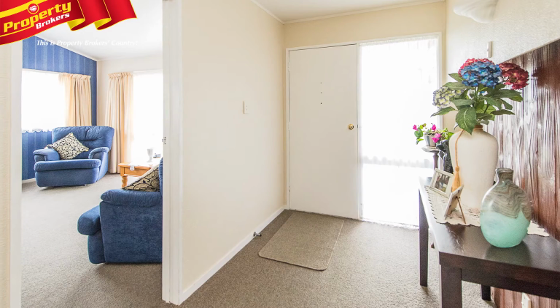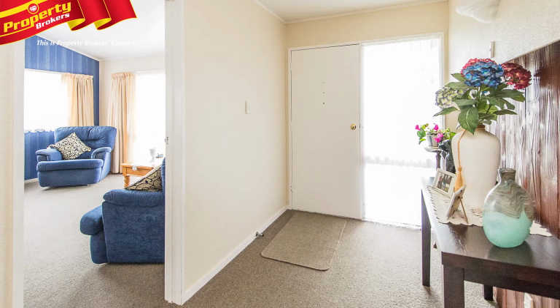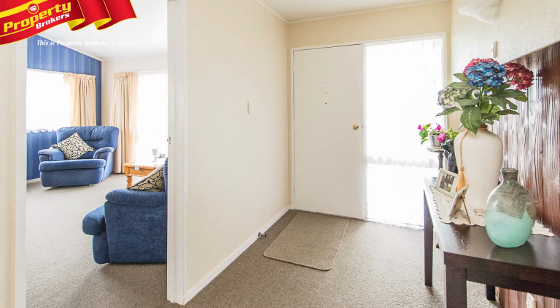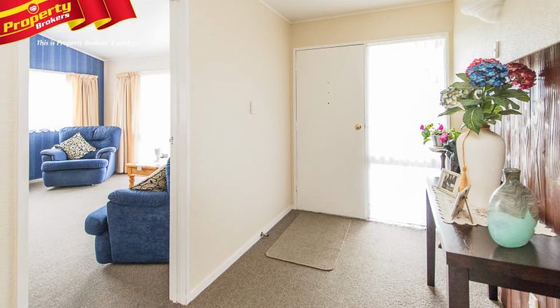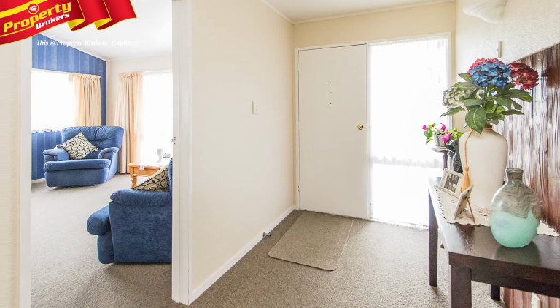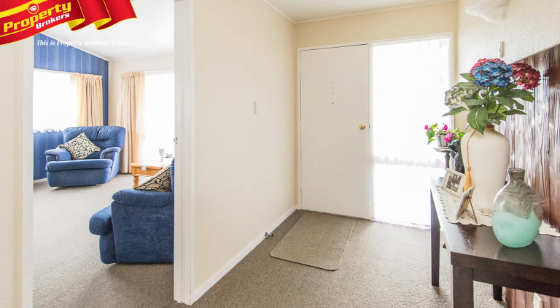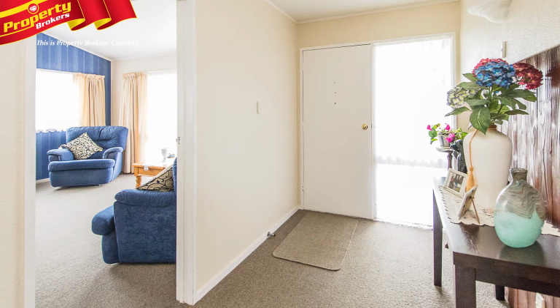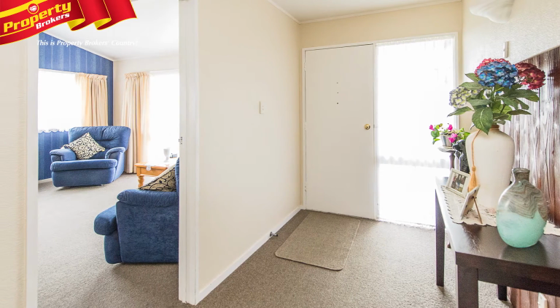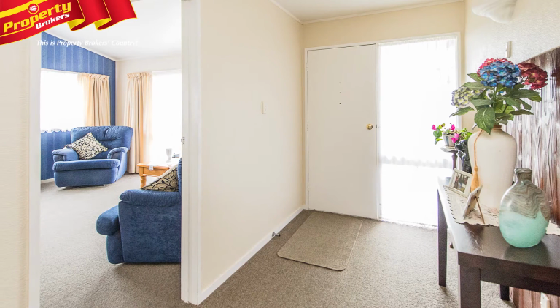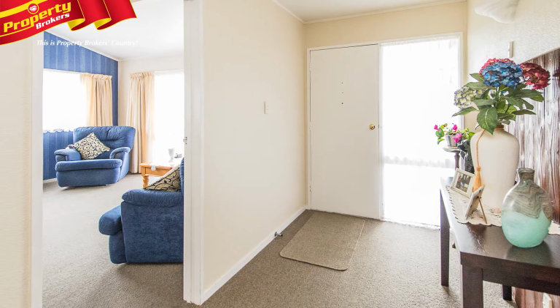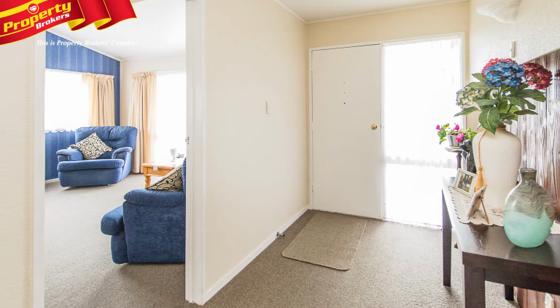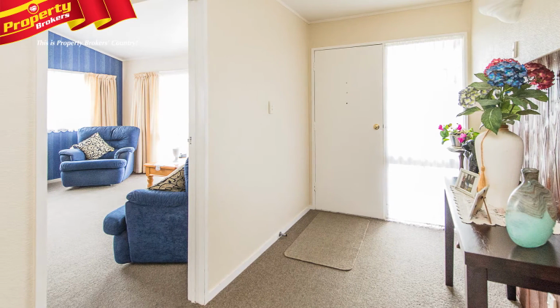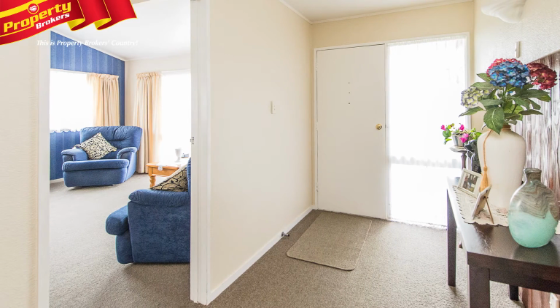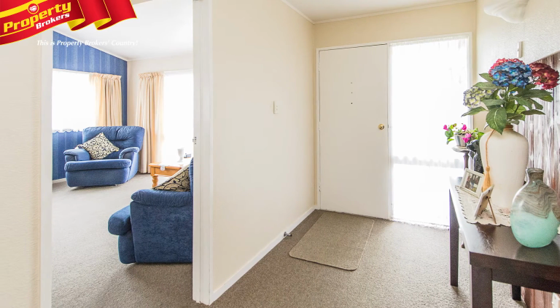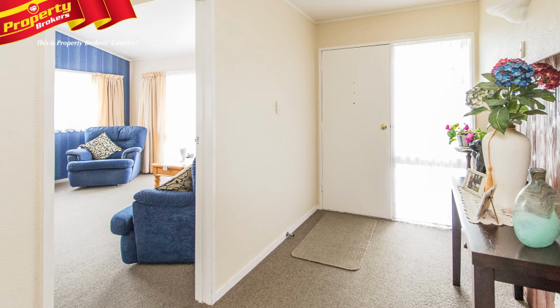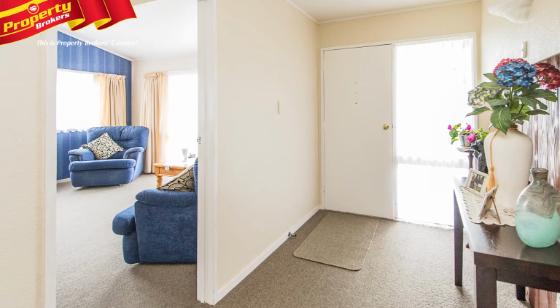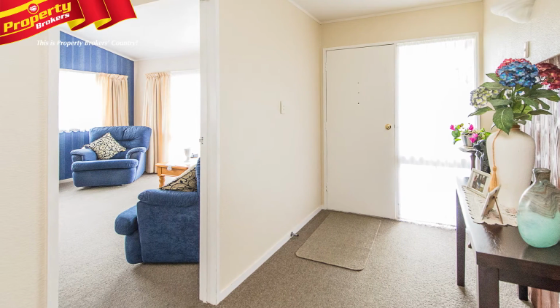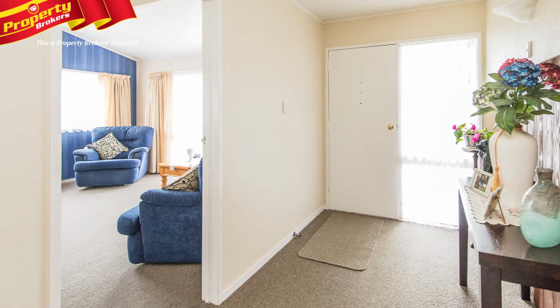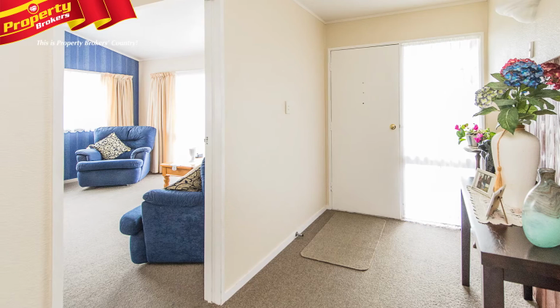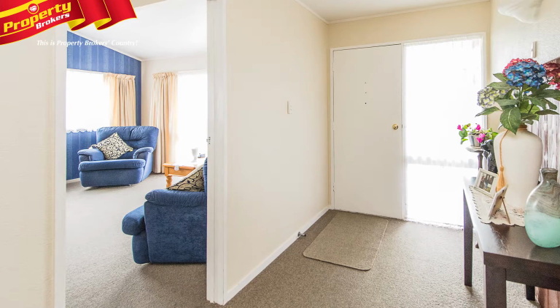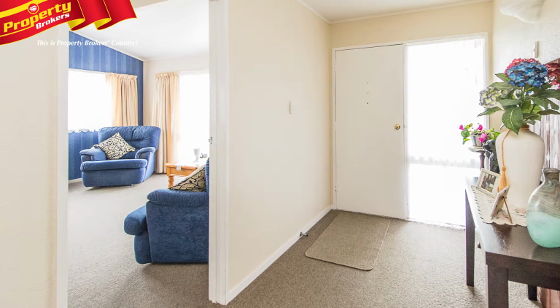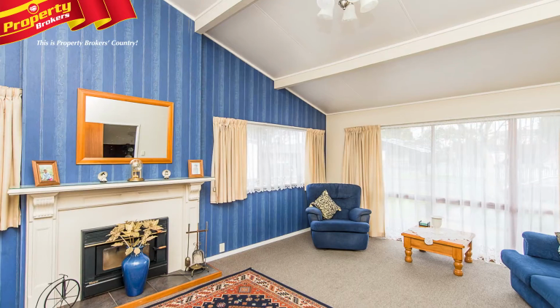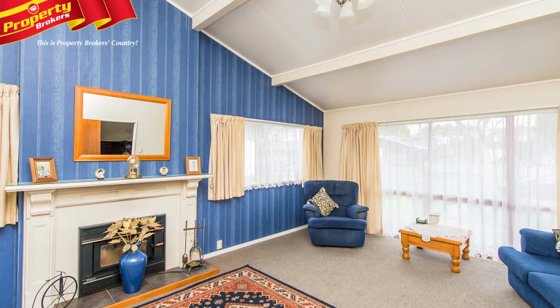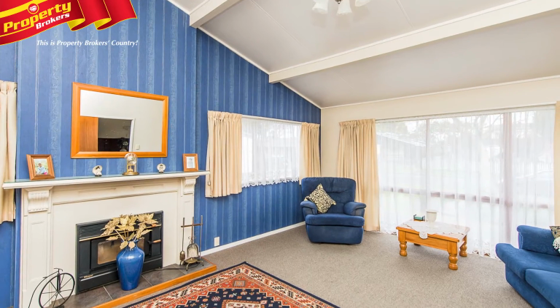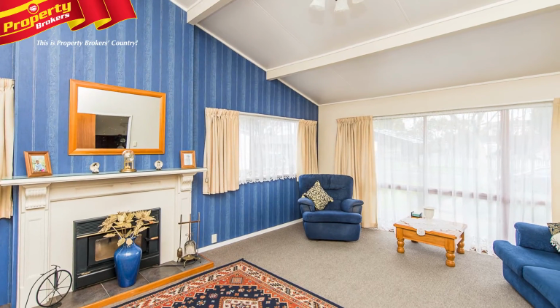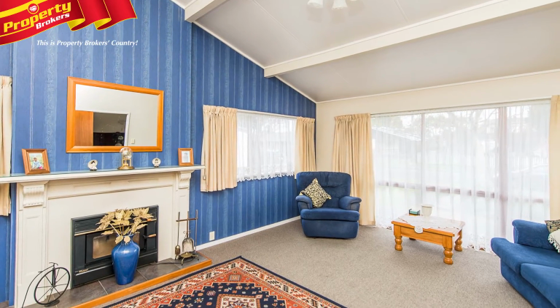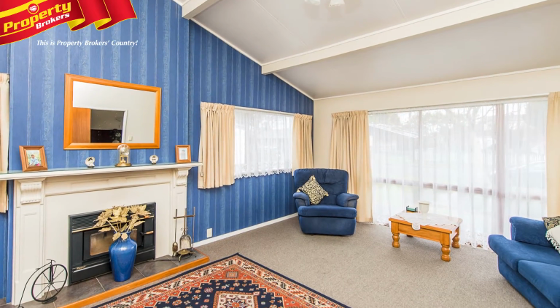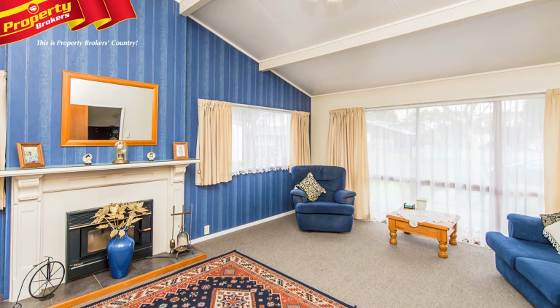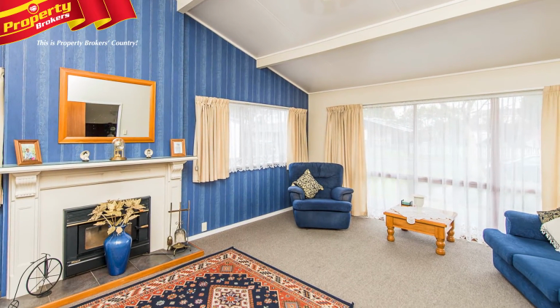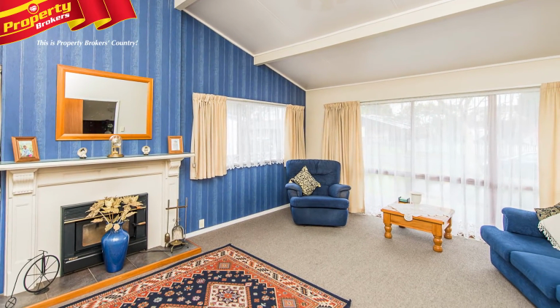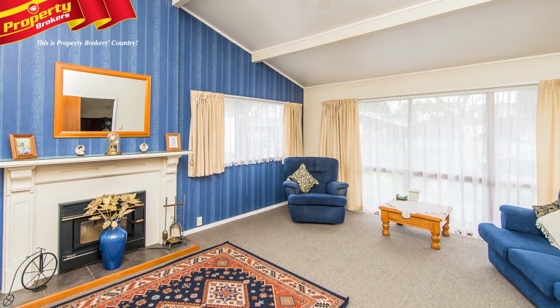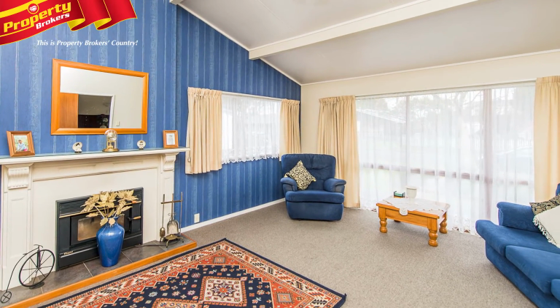80 Patterson Street is a cosy home, with batts in the ceiling and underfloor, insulation in the exterior walls and a wood burner.